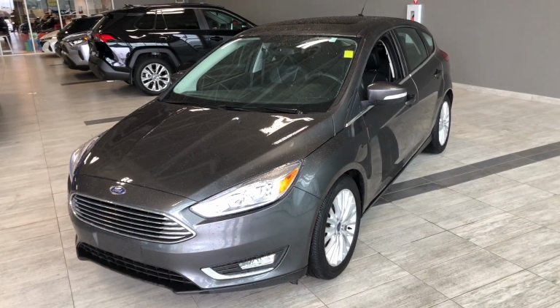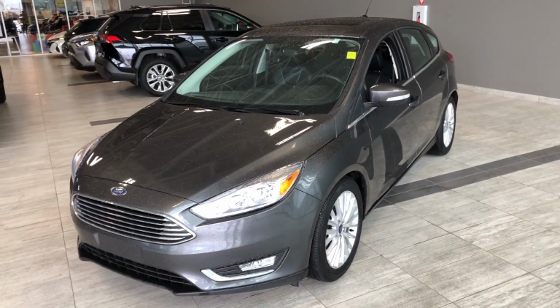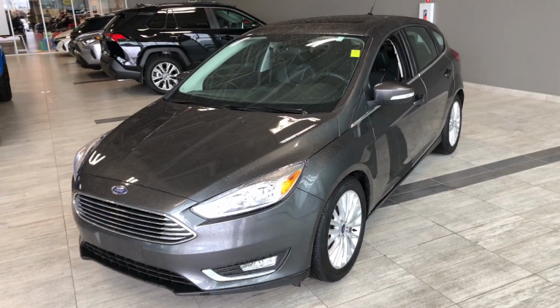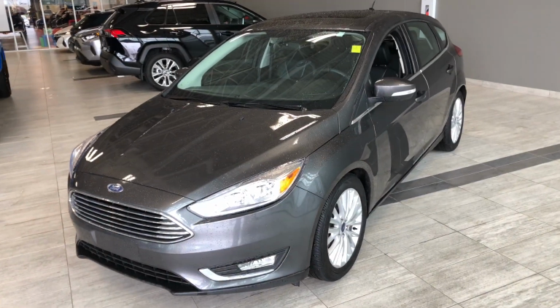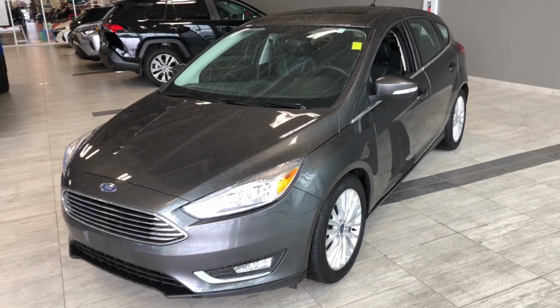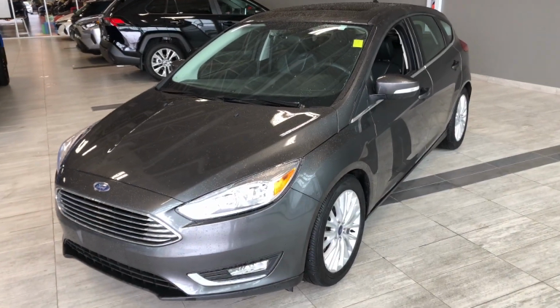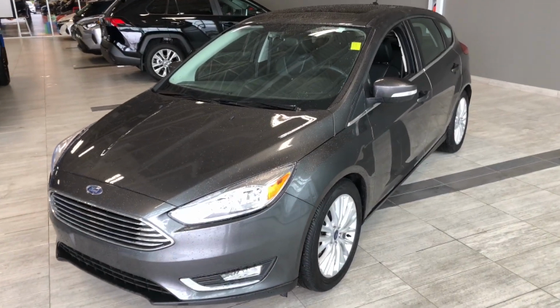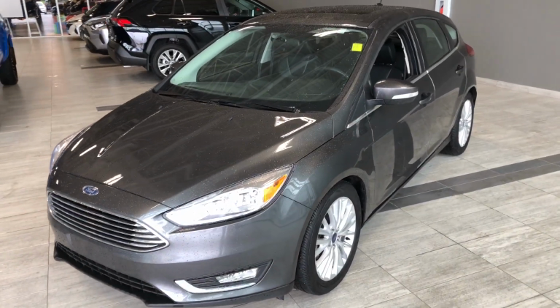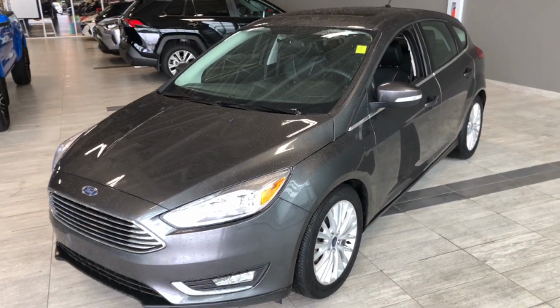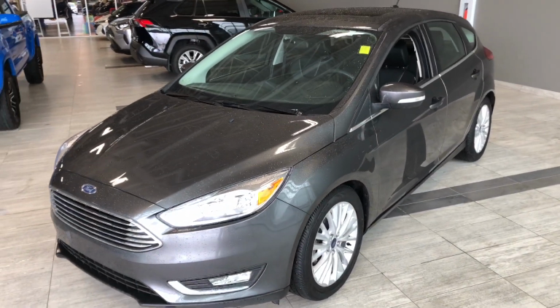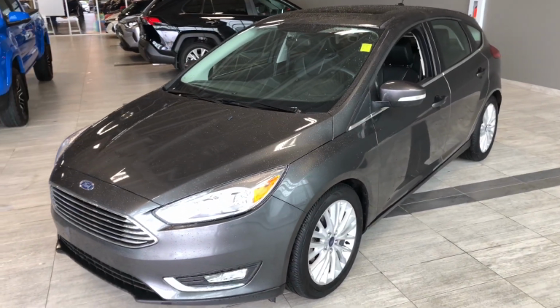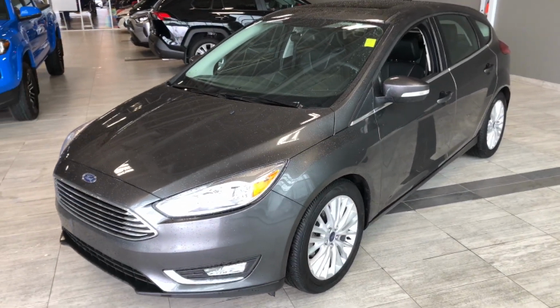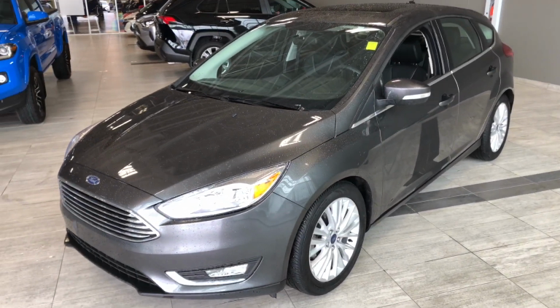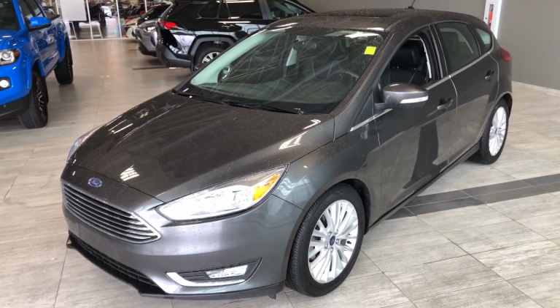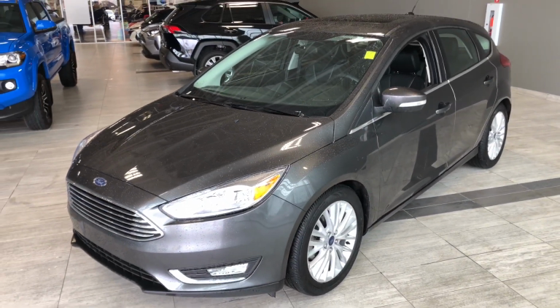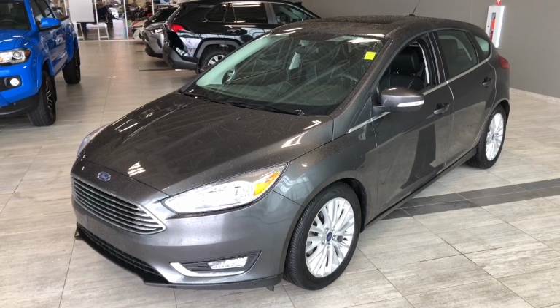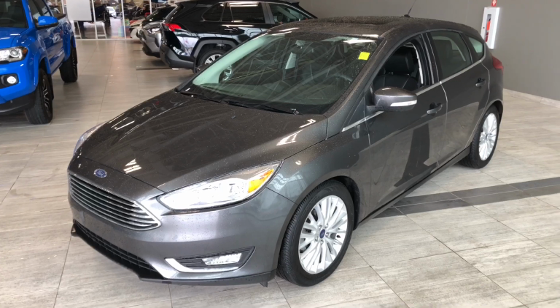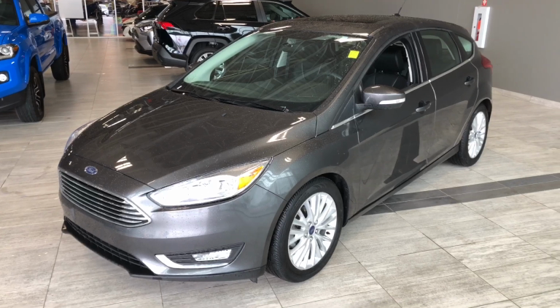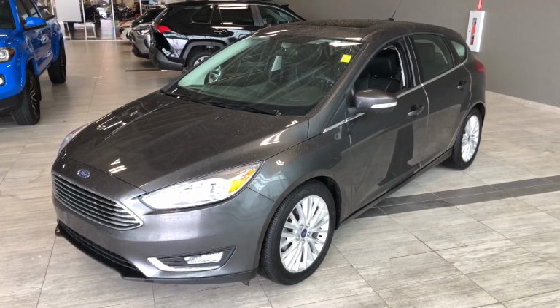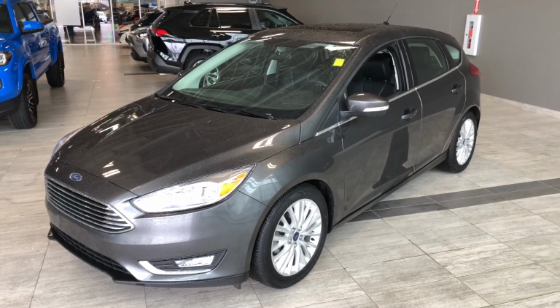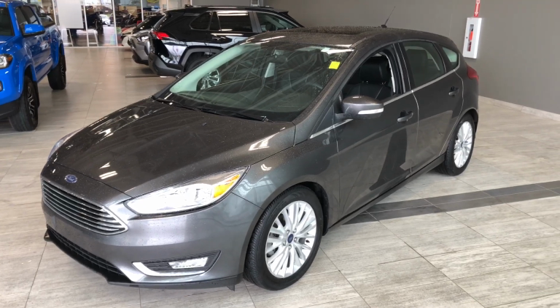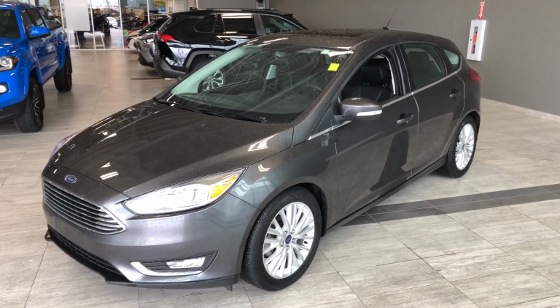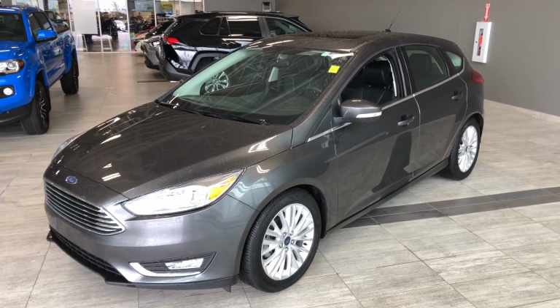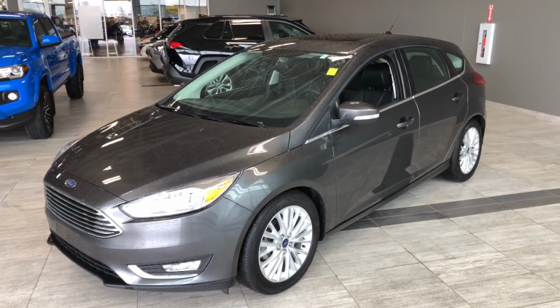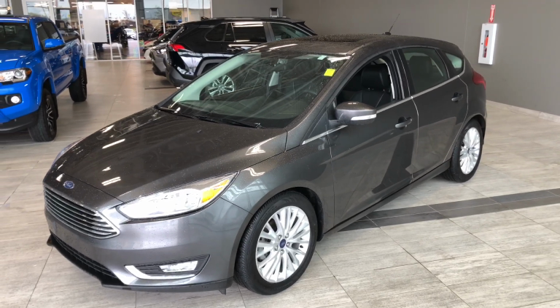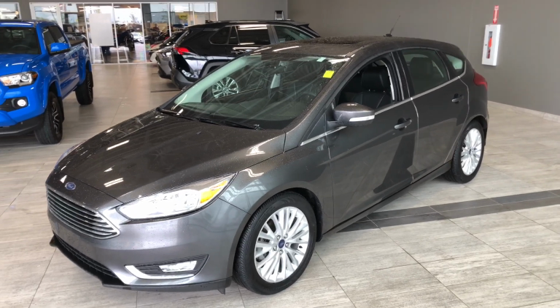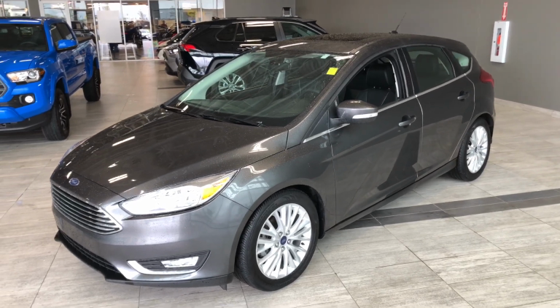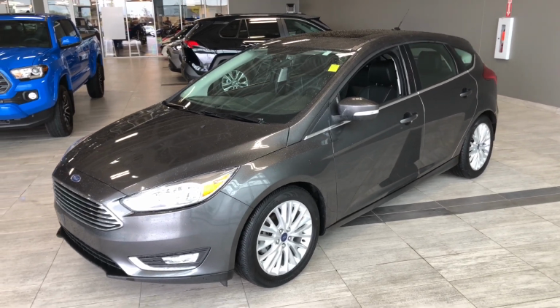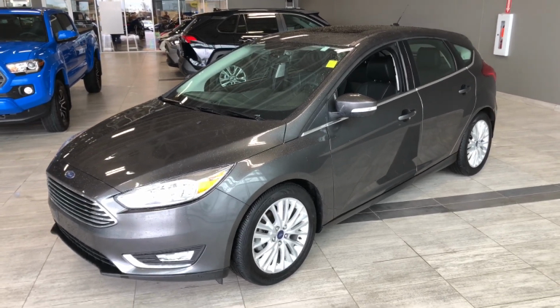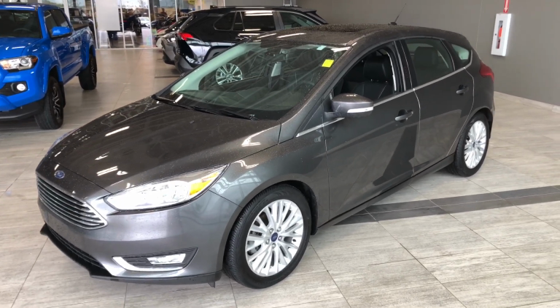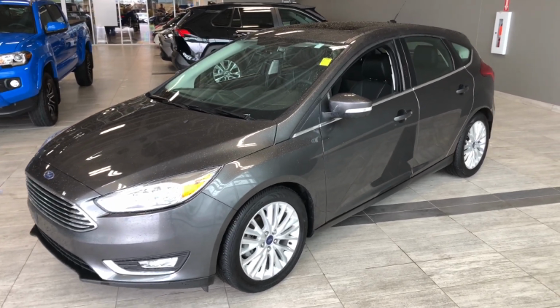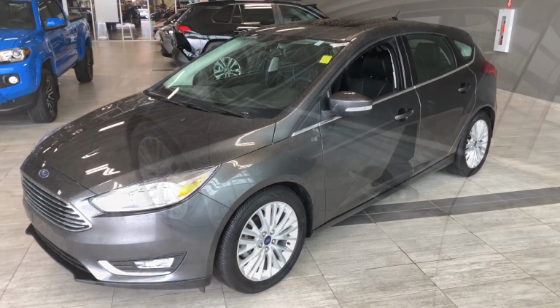Some of the great exterior features on this Focus include fog lights, turn signals on the side mirrors, a smart key system, and a backup camera.